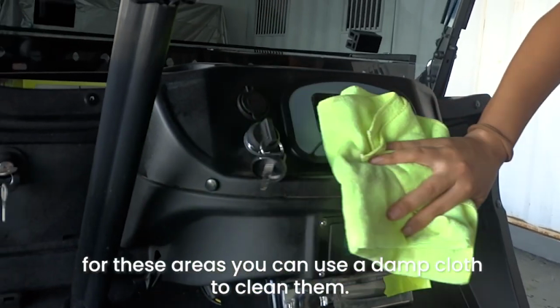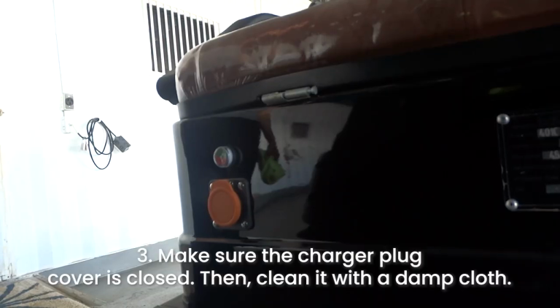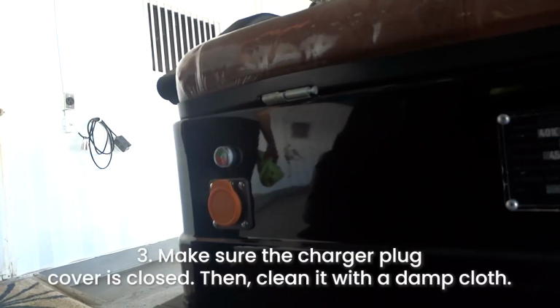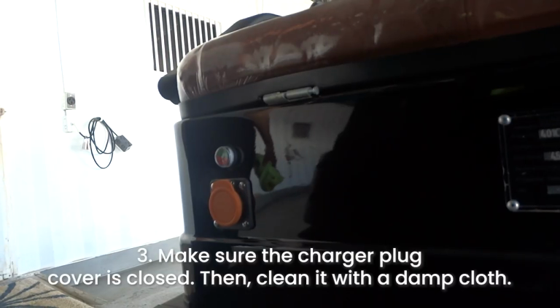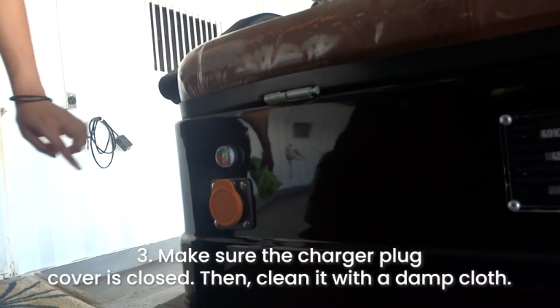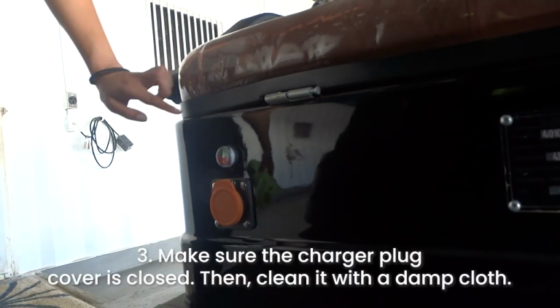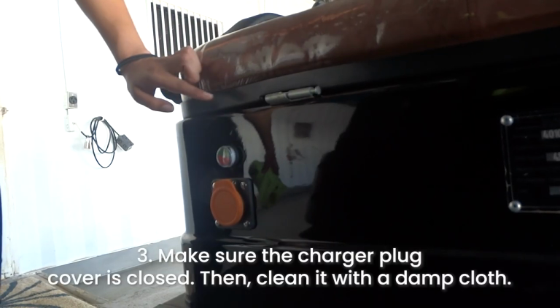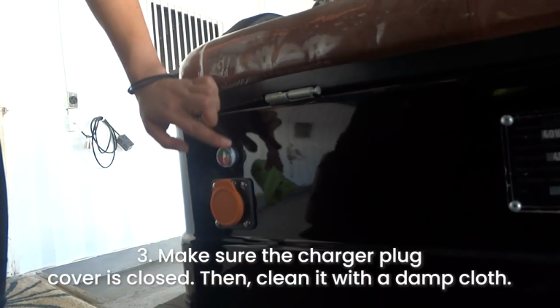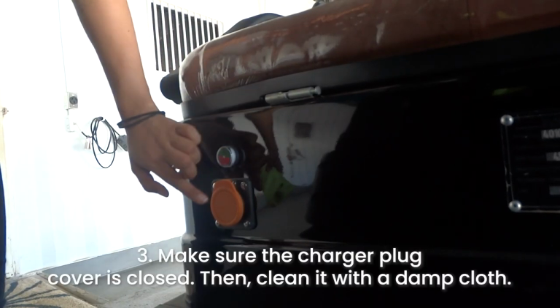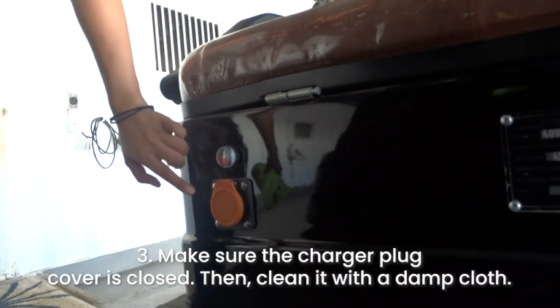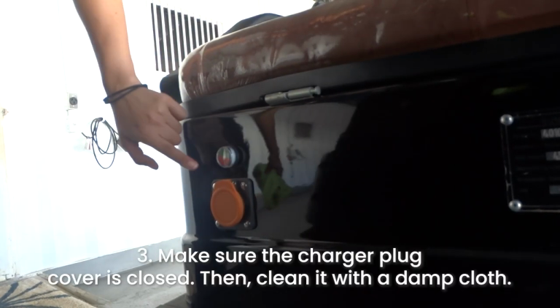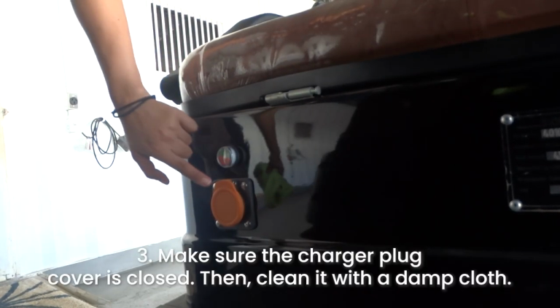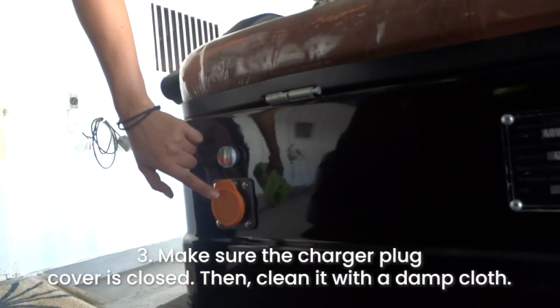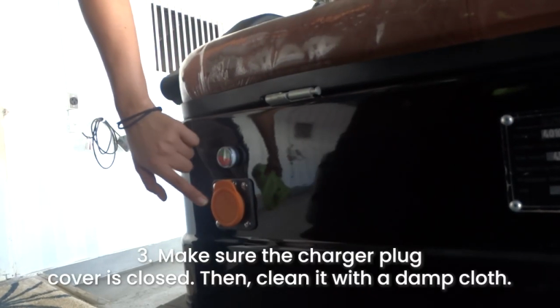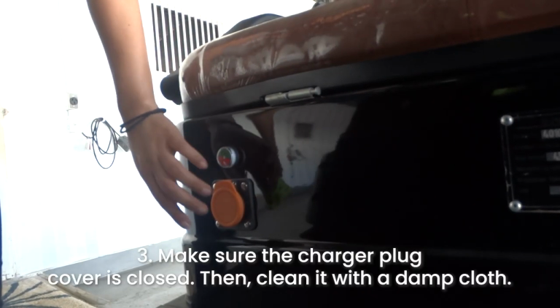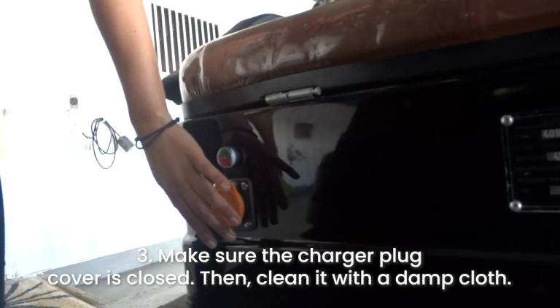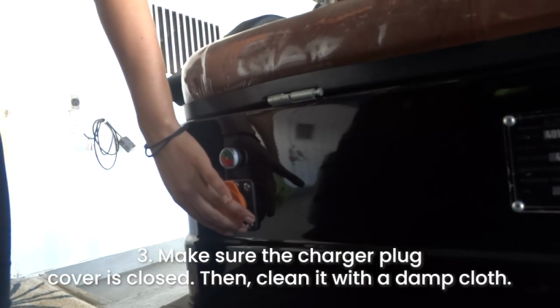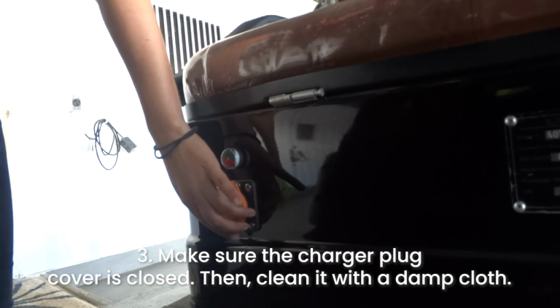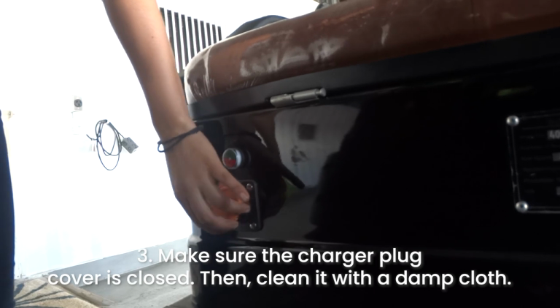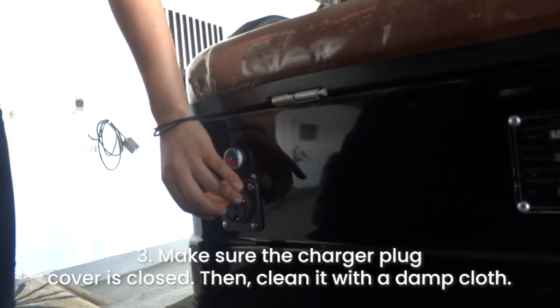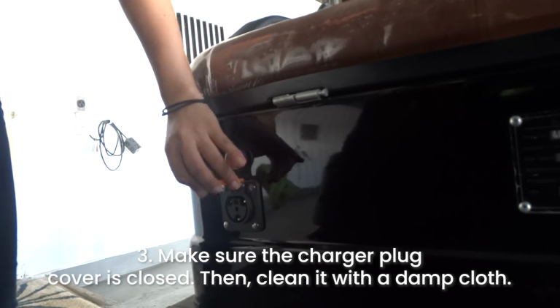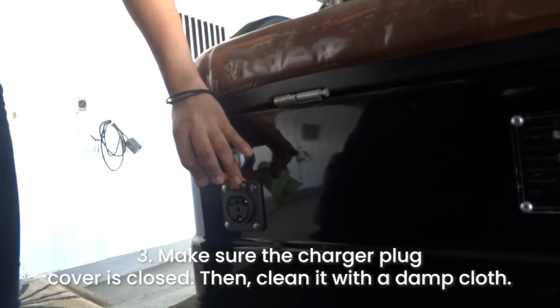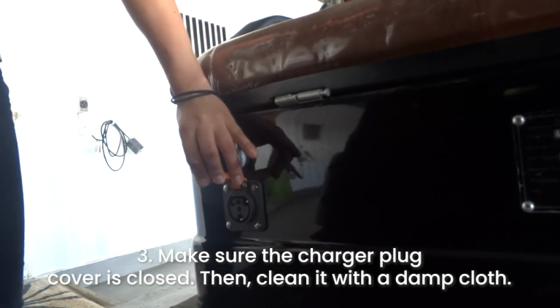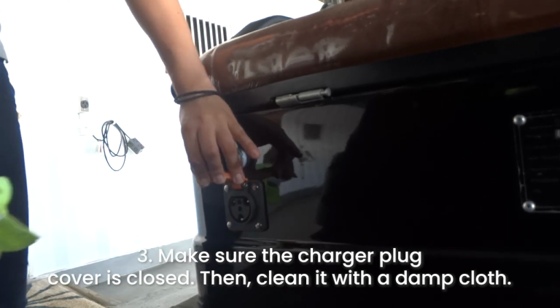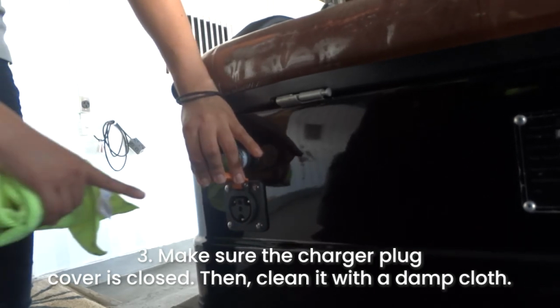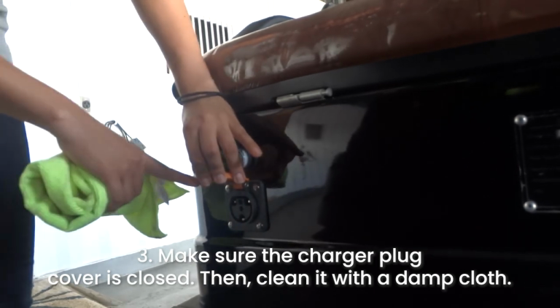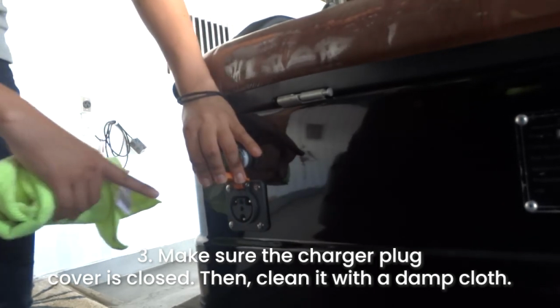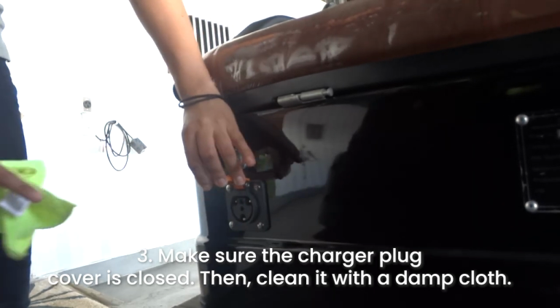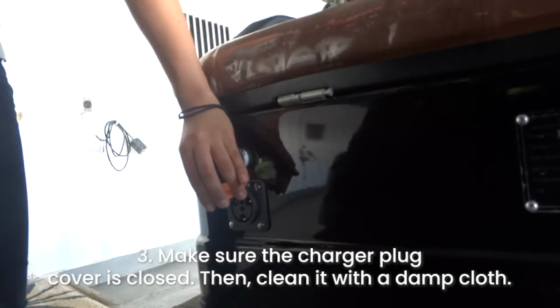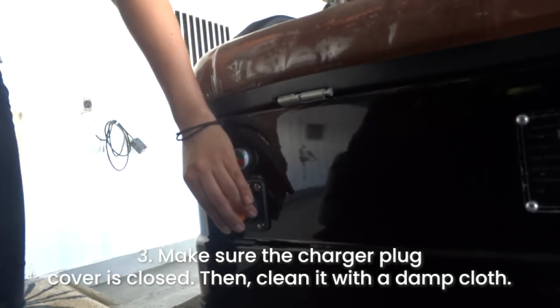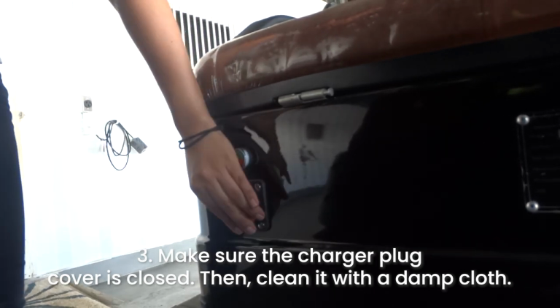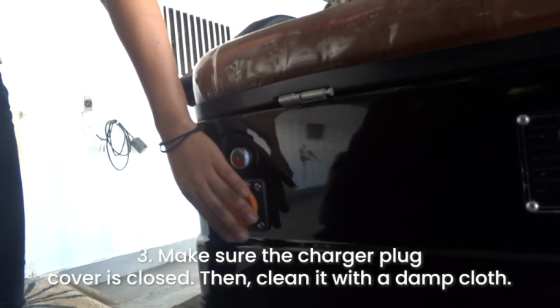3. Make sure the charger plug cover is closed, then clean it with a damp cloth.